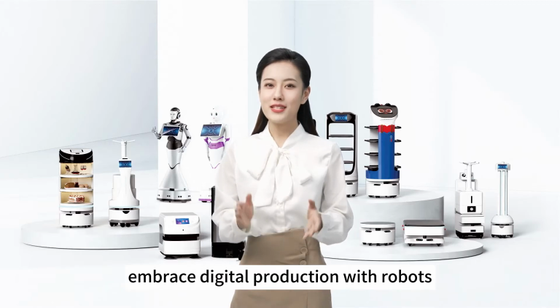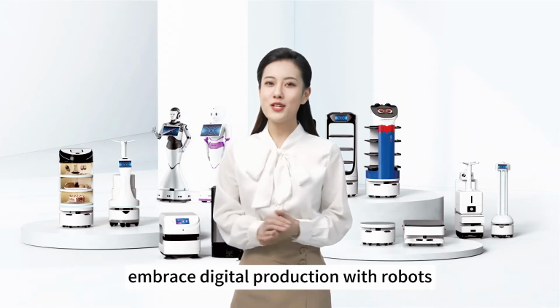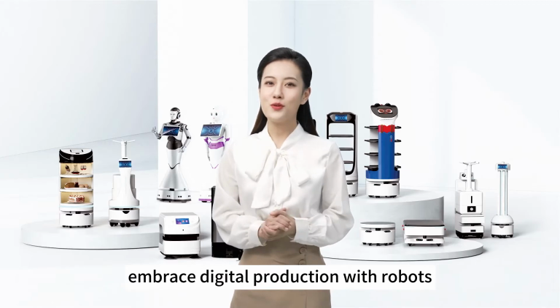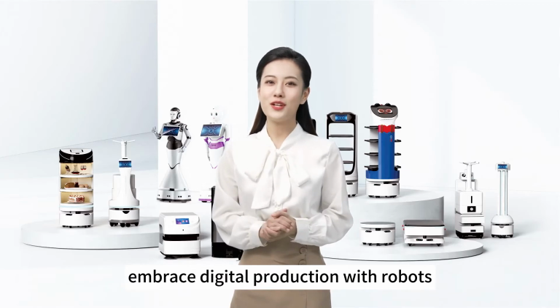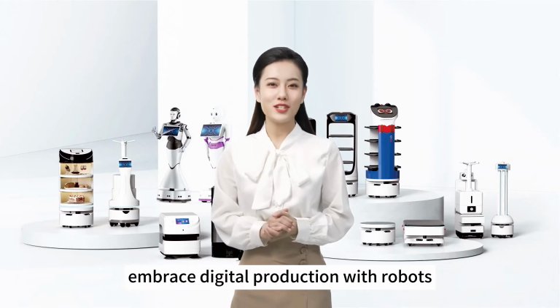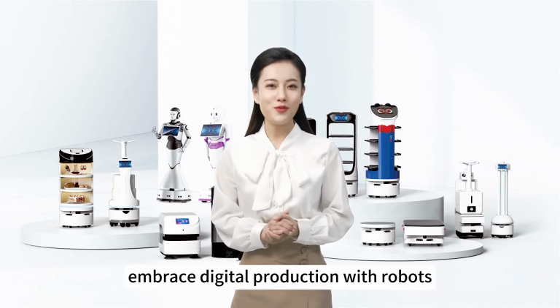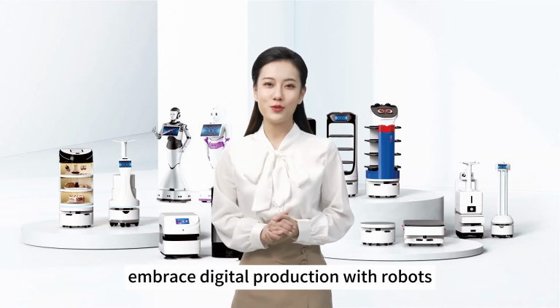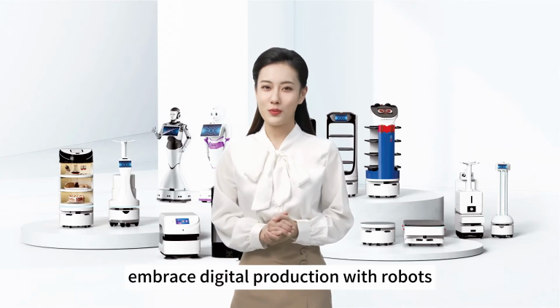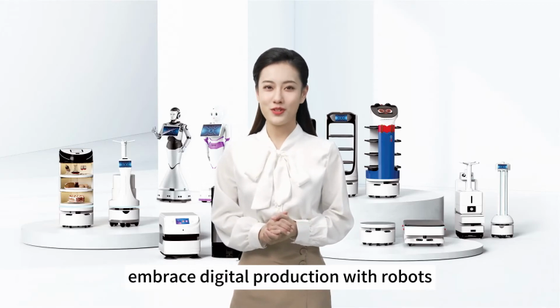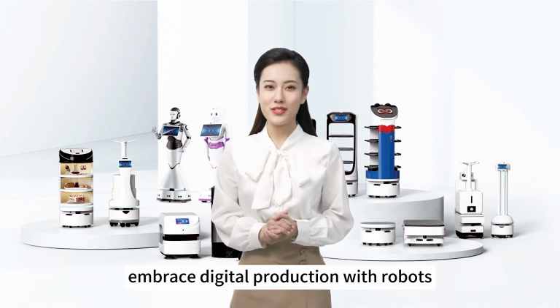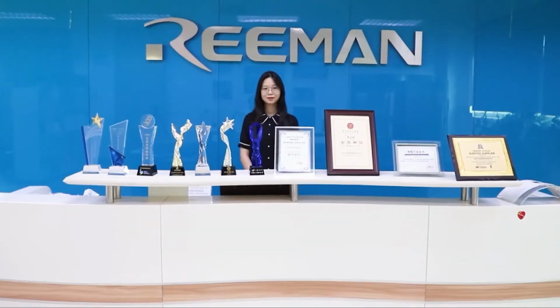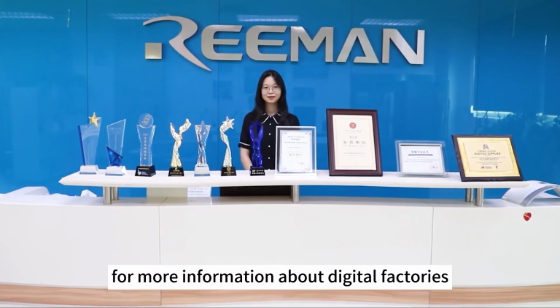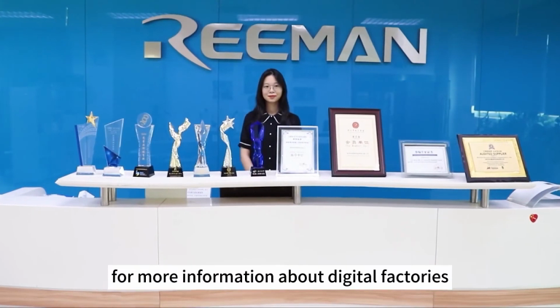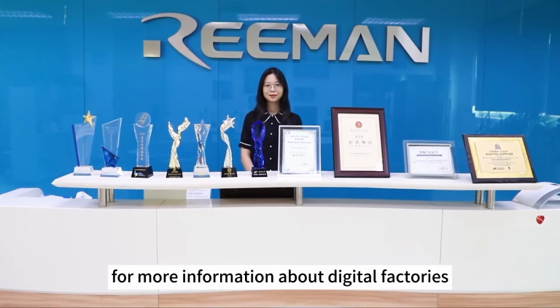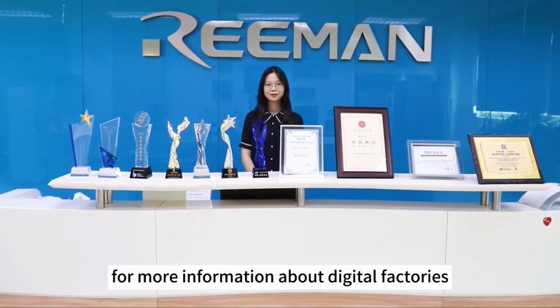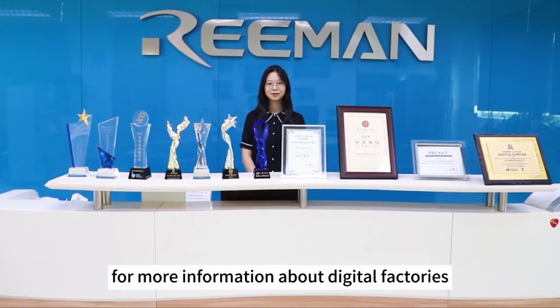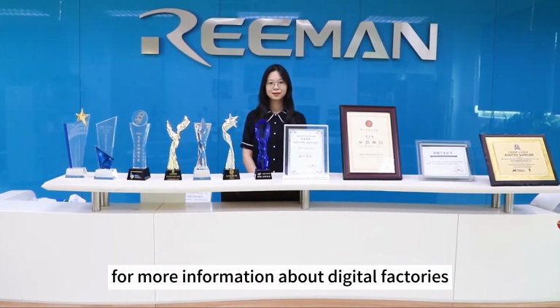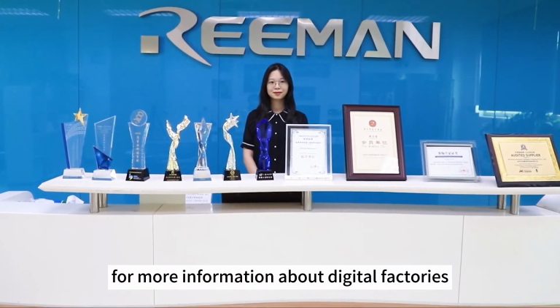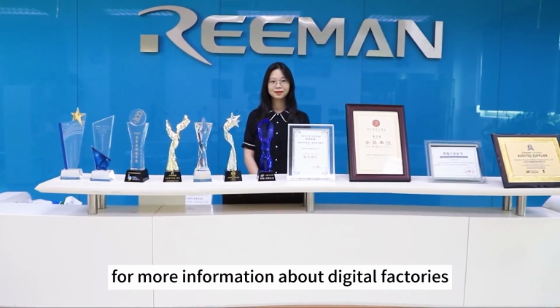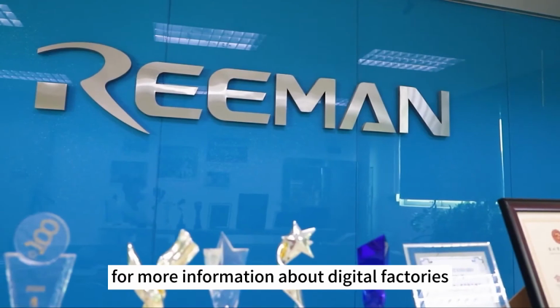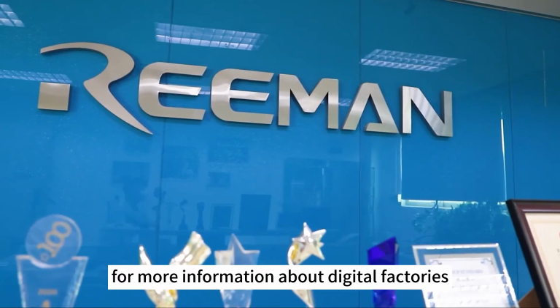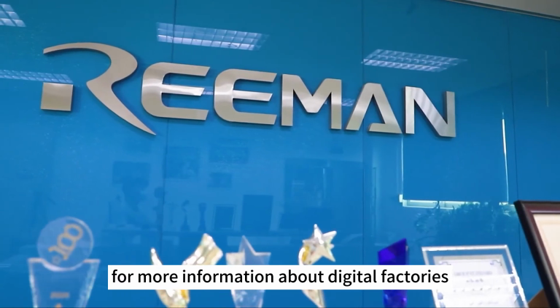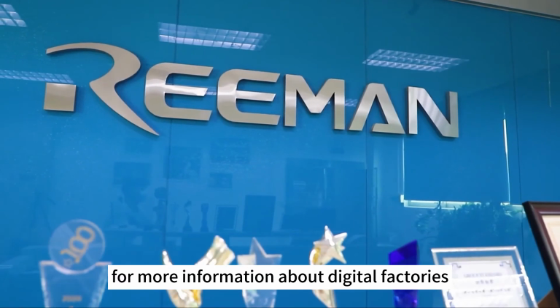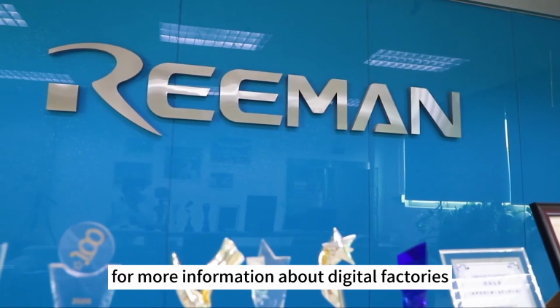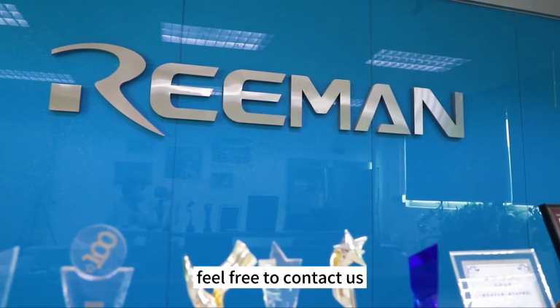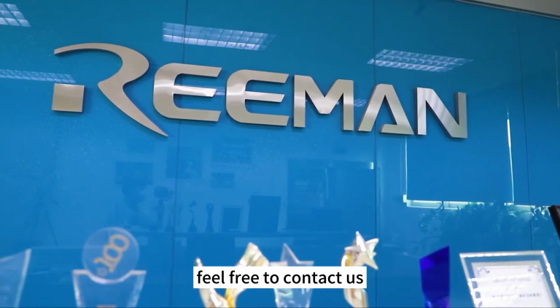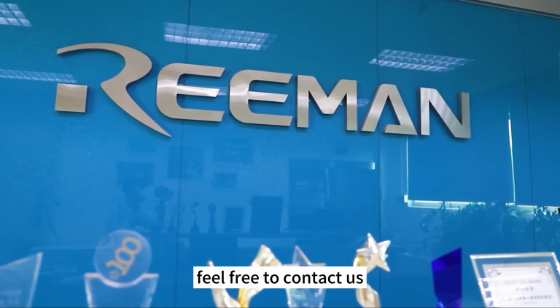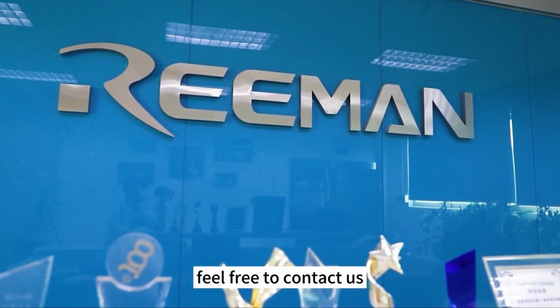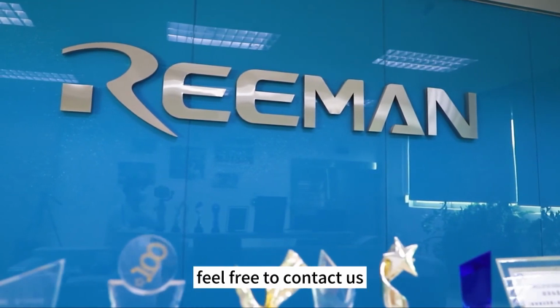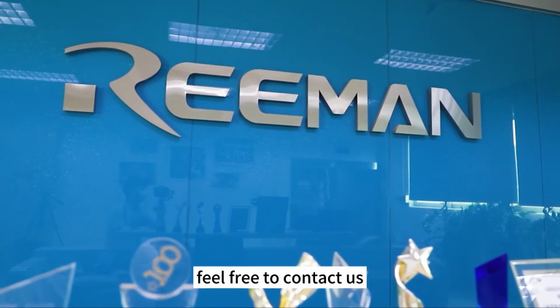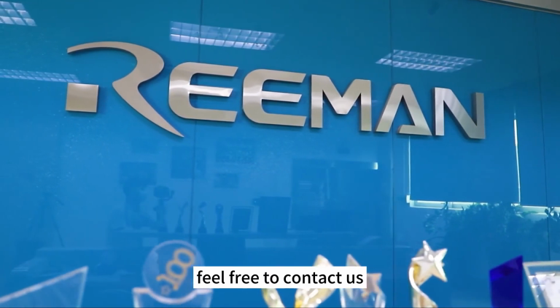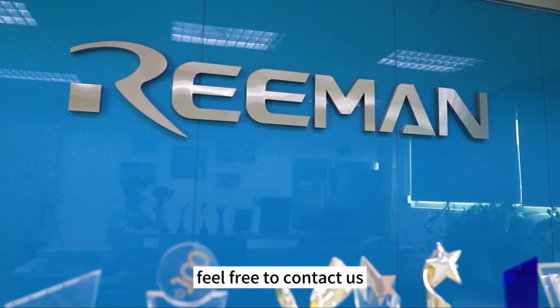Embrace digital production with robots. For more information about digital factories, feel free to contact us.